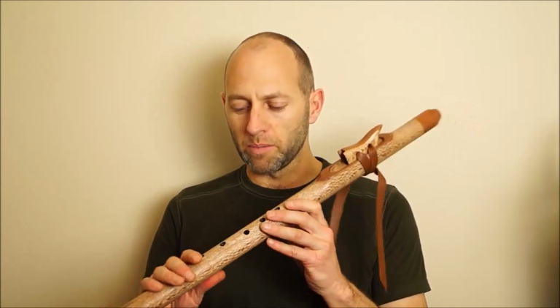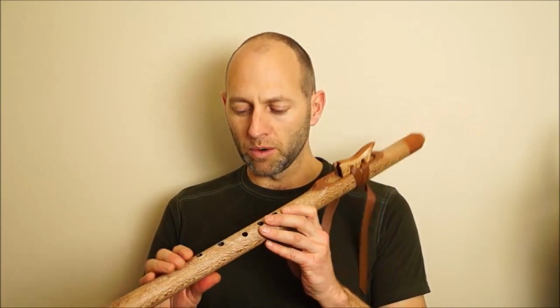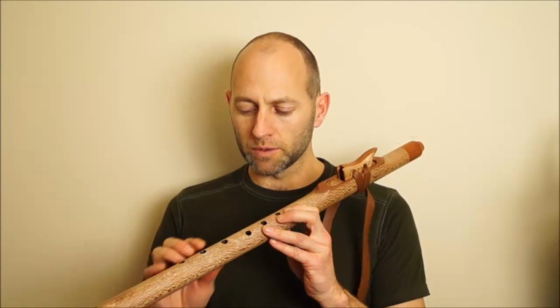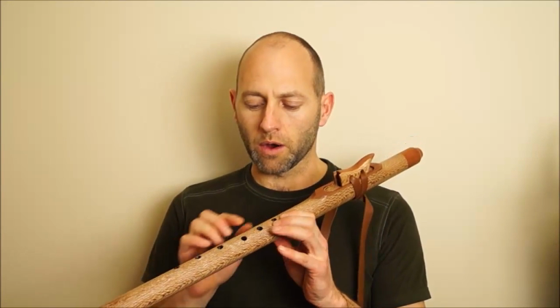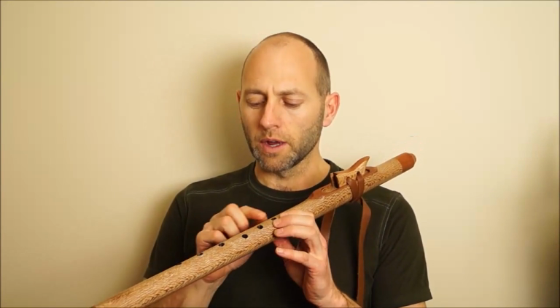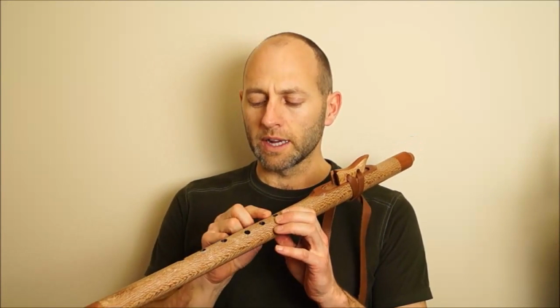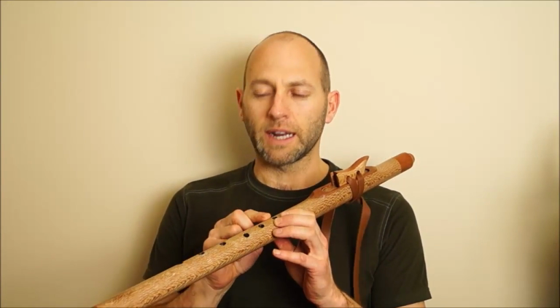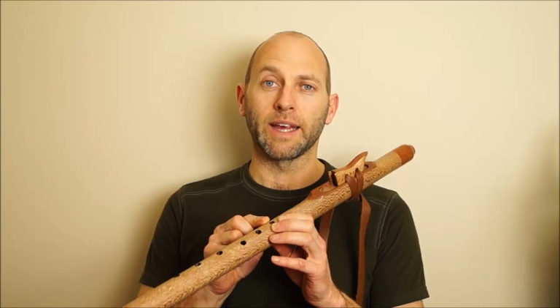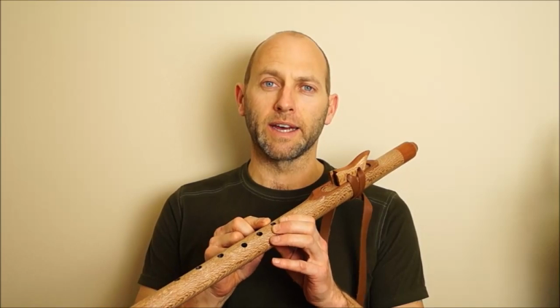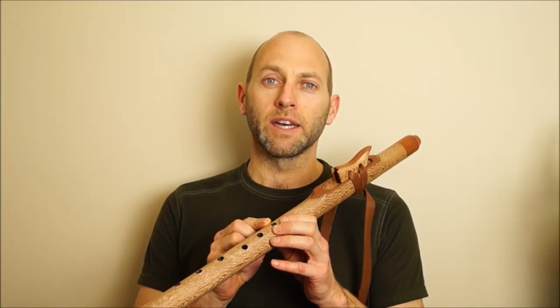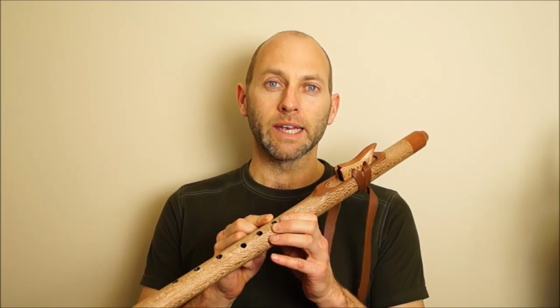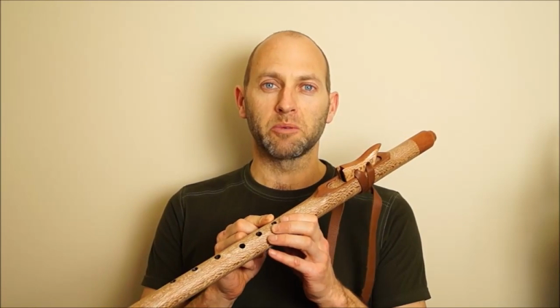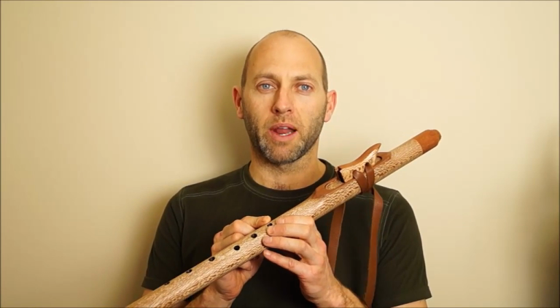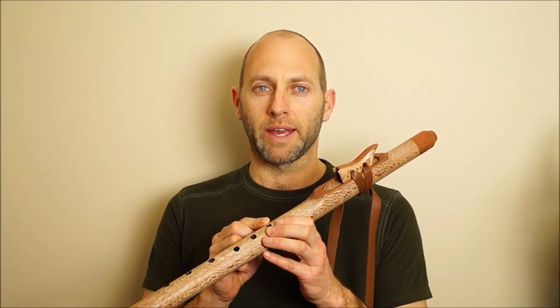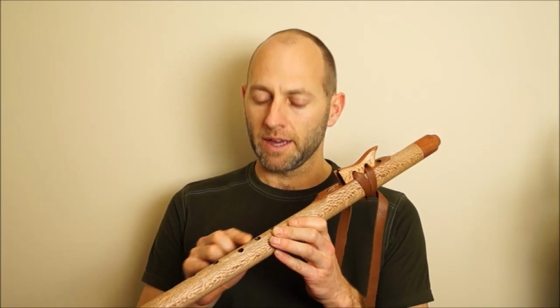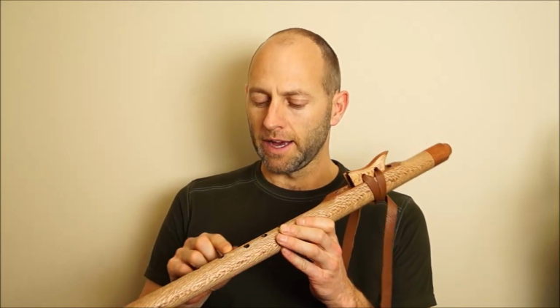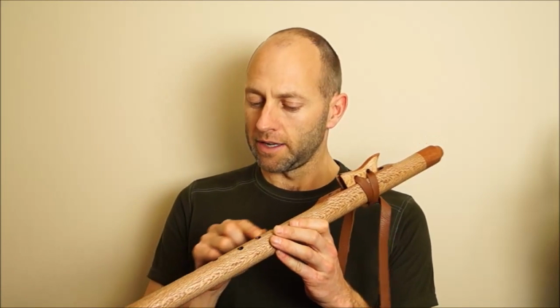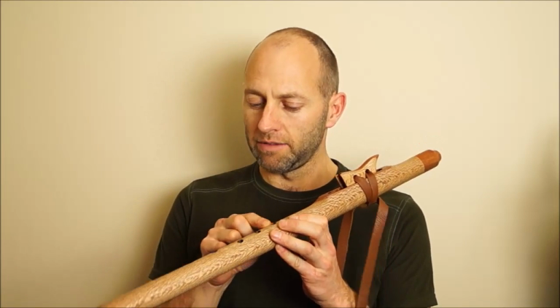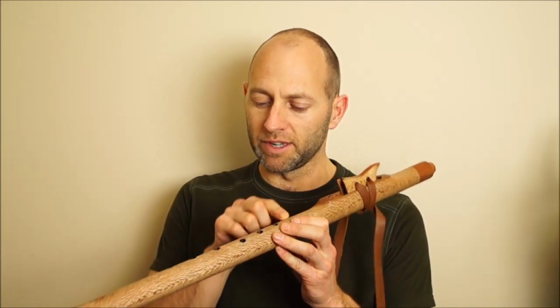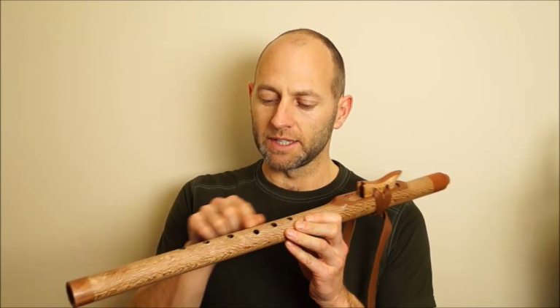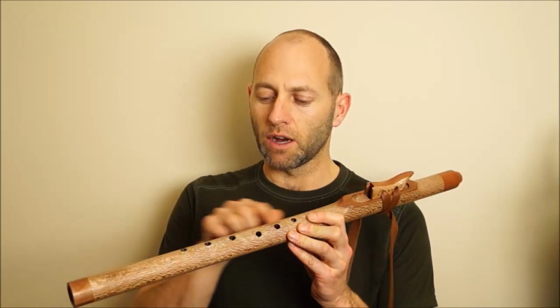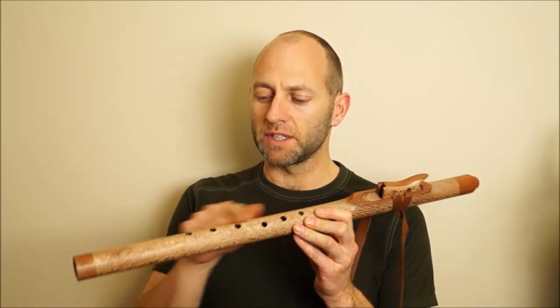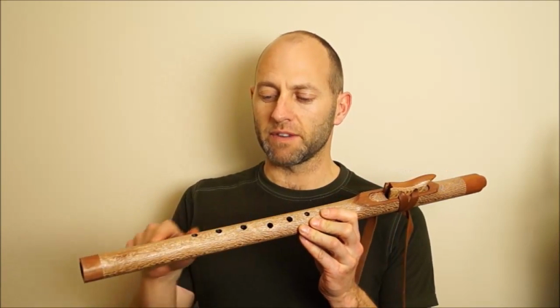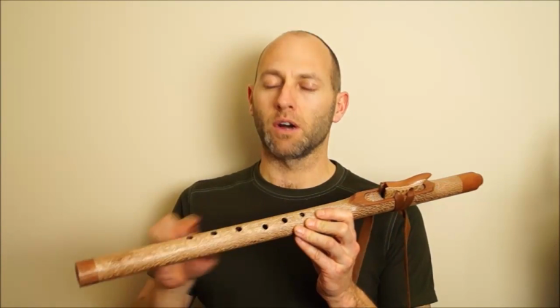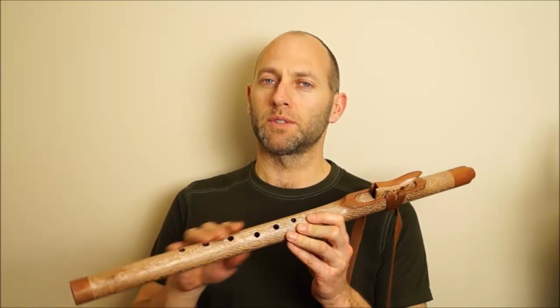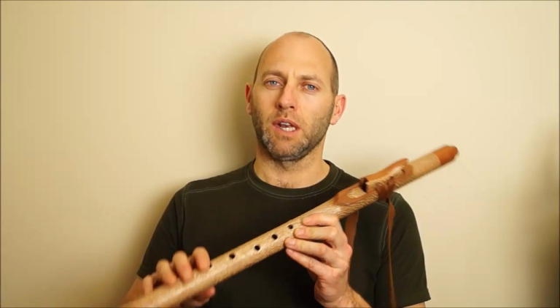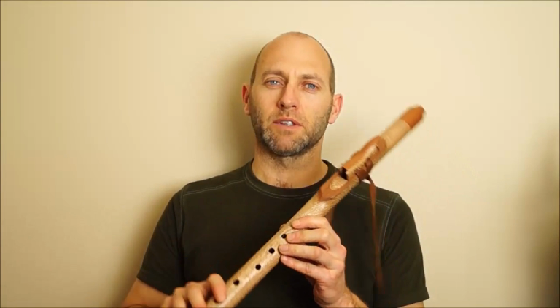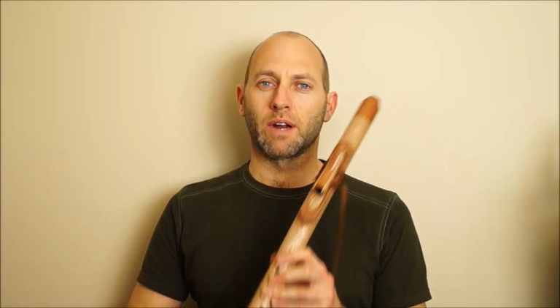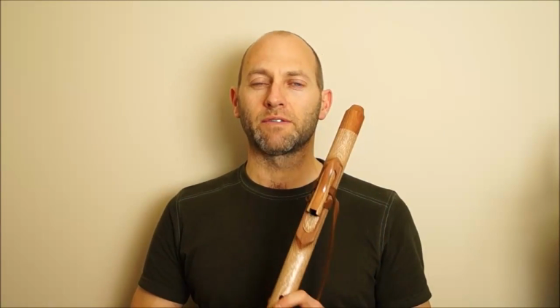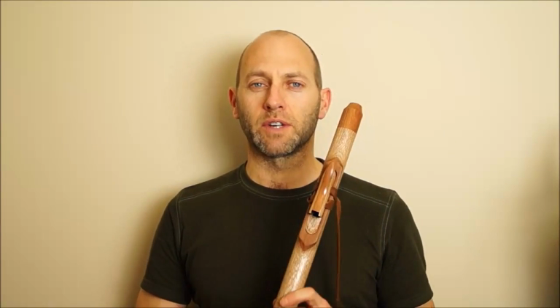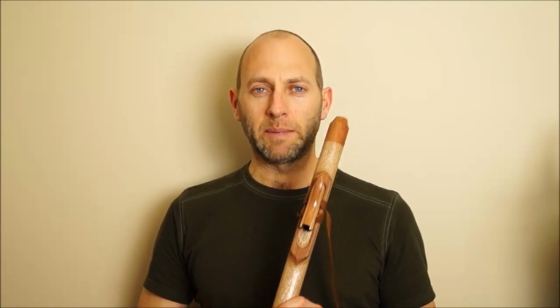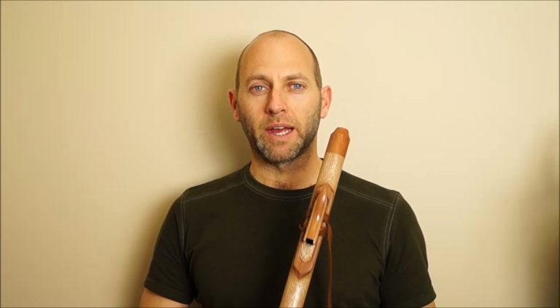It's got a beautiful tone, clear, easy to play, lovely resonance, offset finger holes to the left and the right for easy playing.